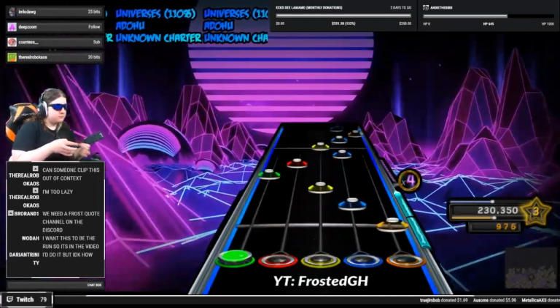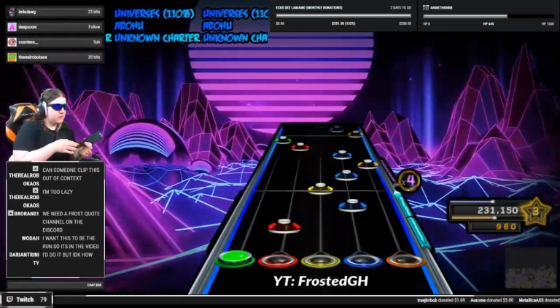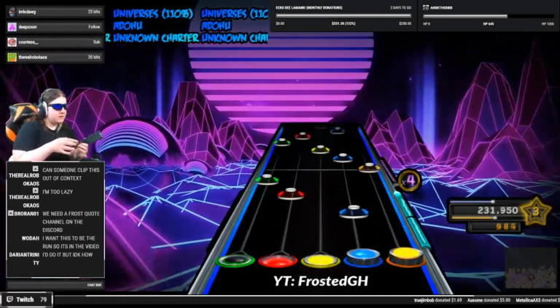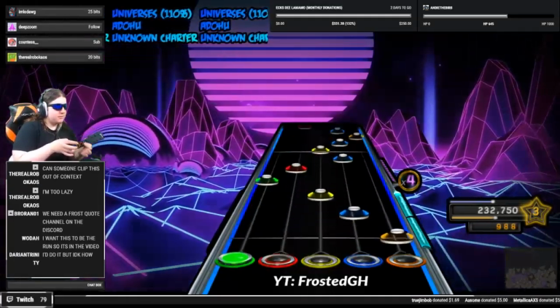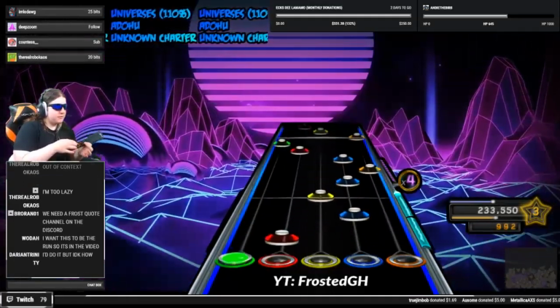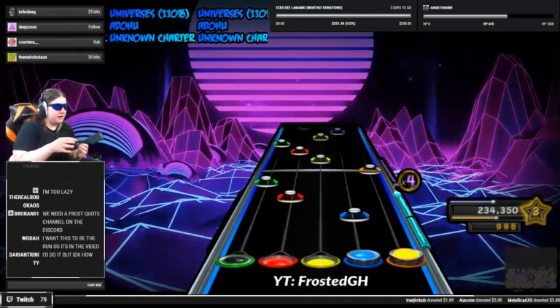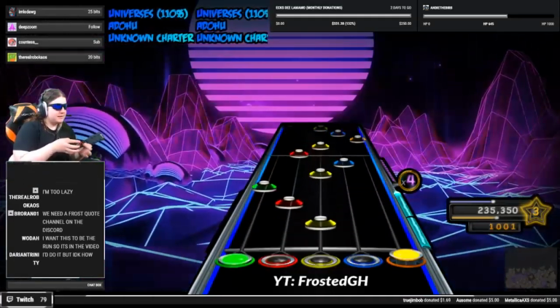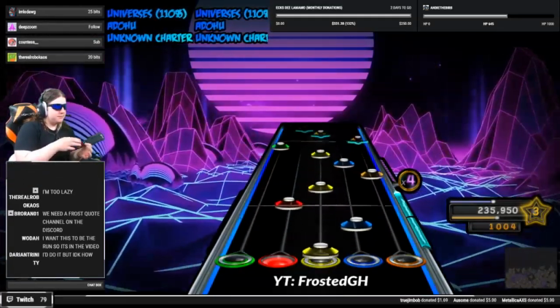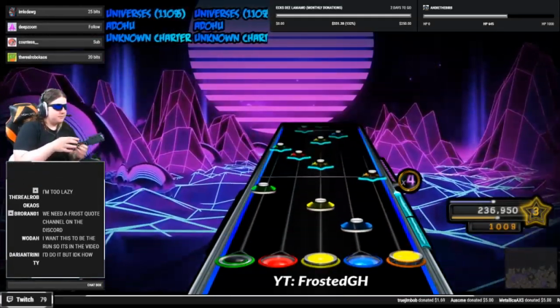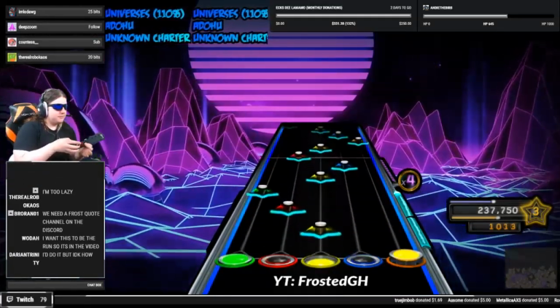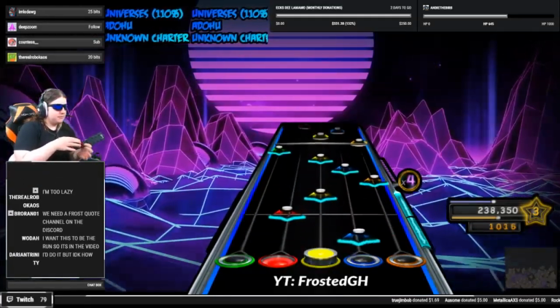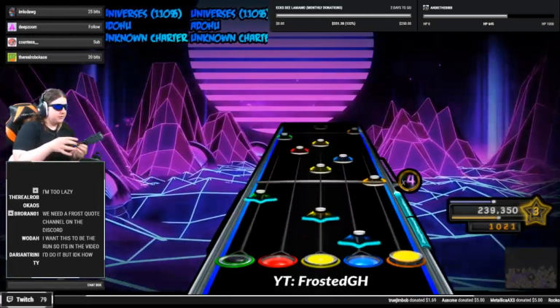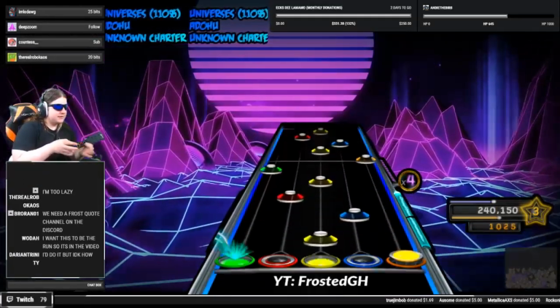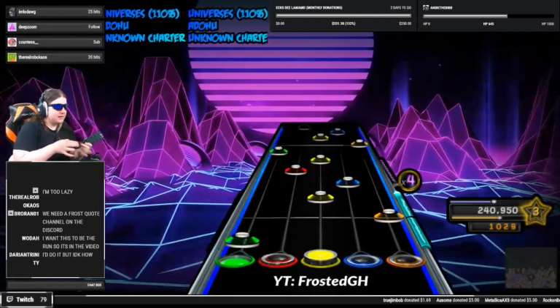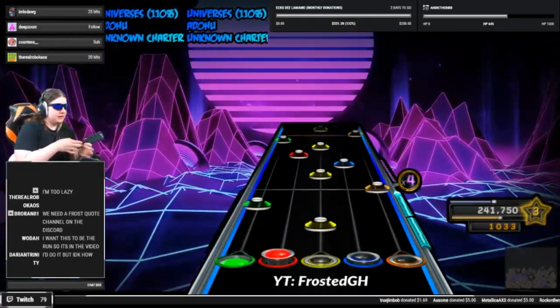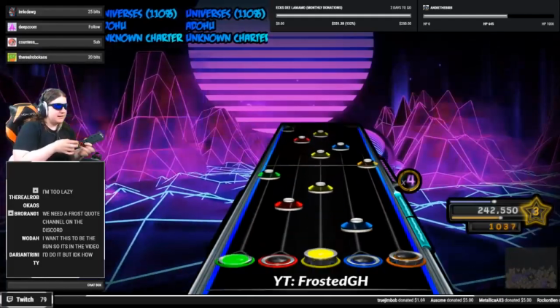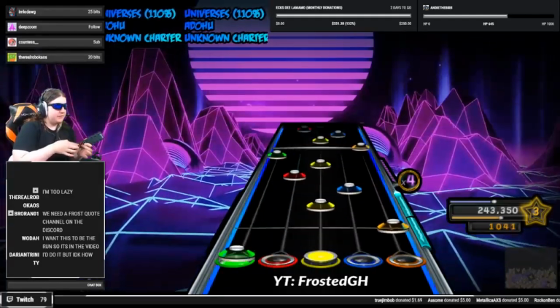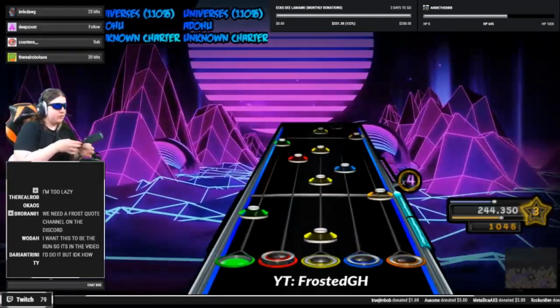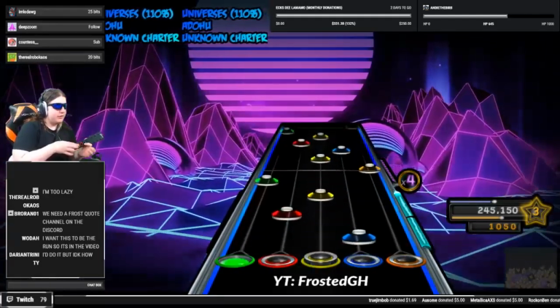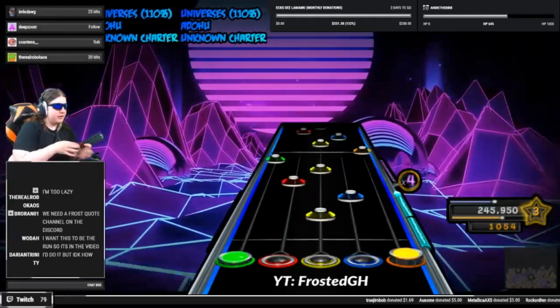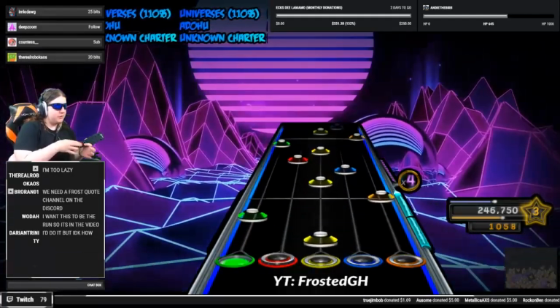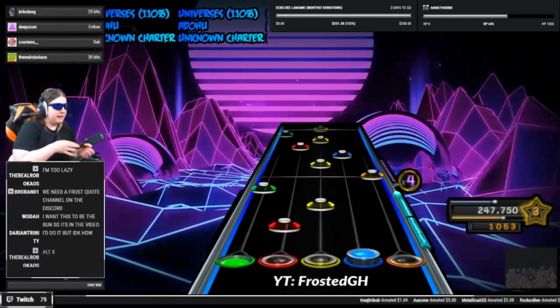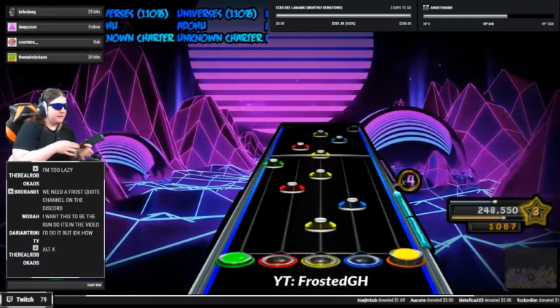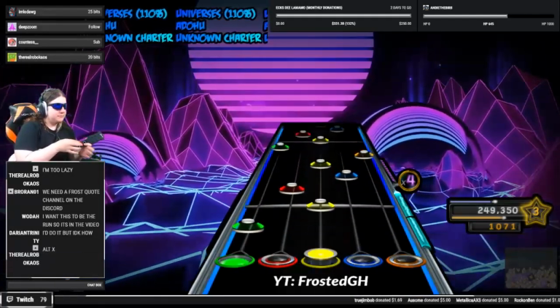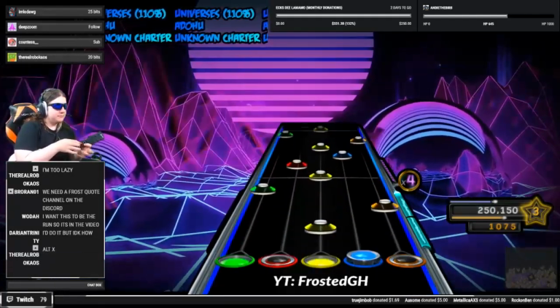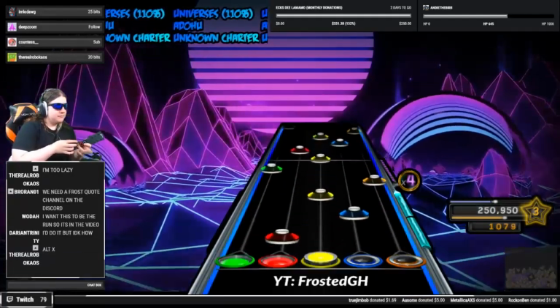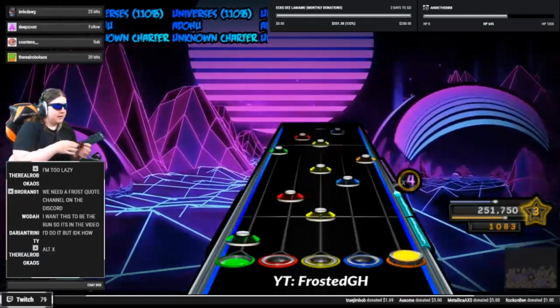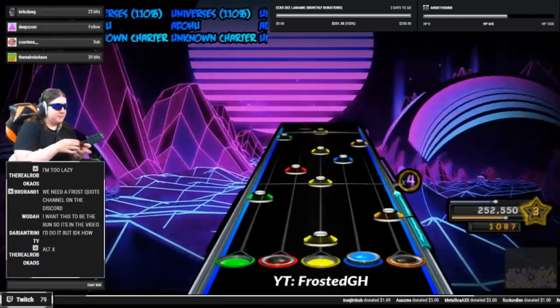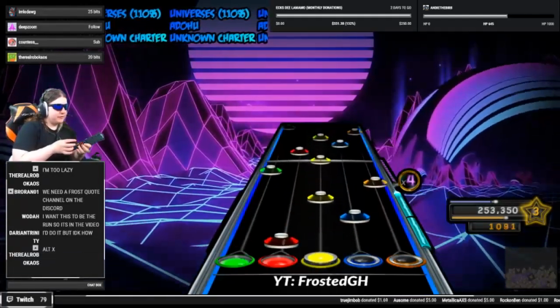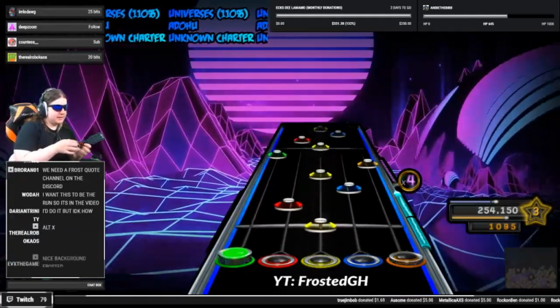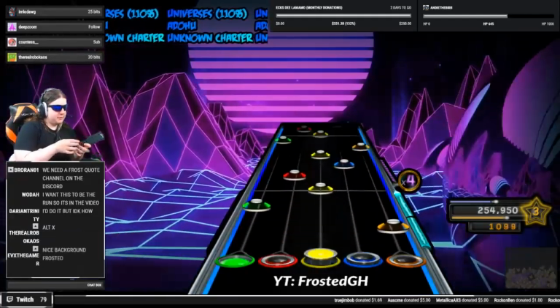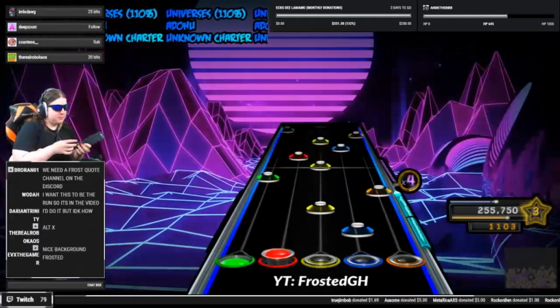Maybe I should come up with a way to do this section in a set of four rather than double one-handing. Might be better for stamina purposes.